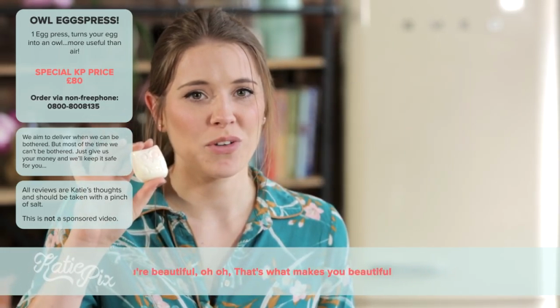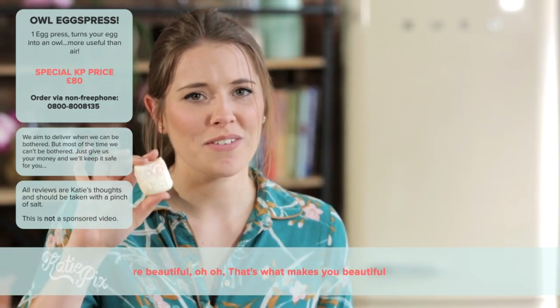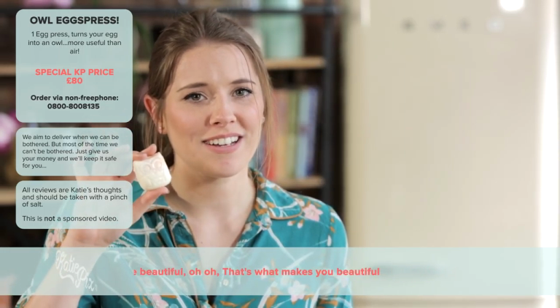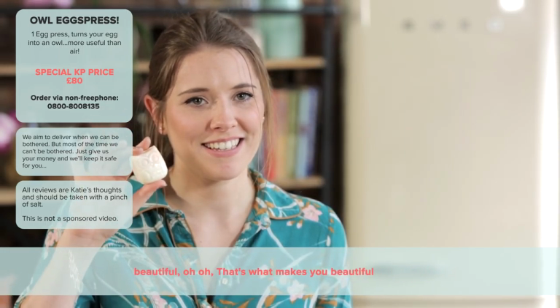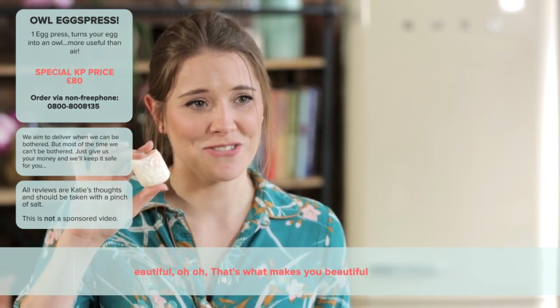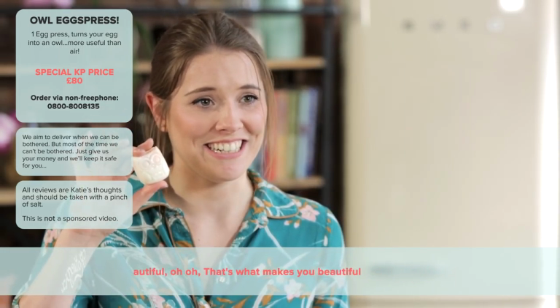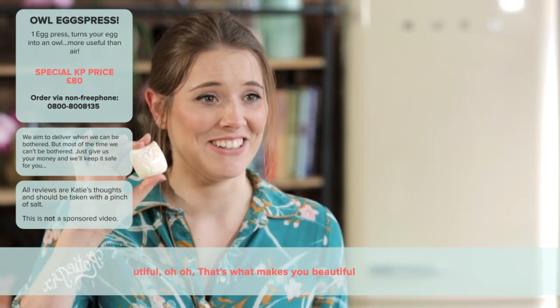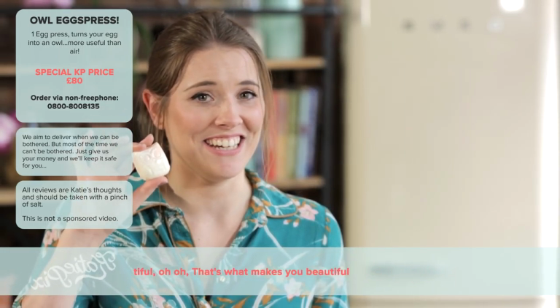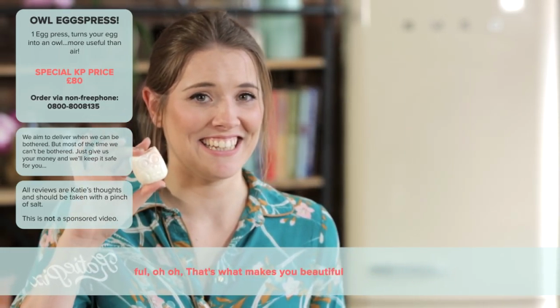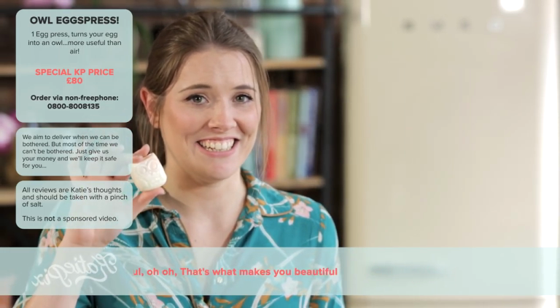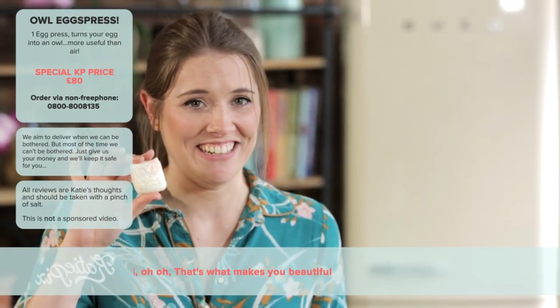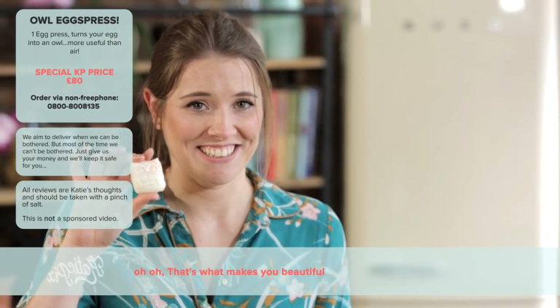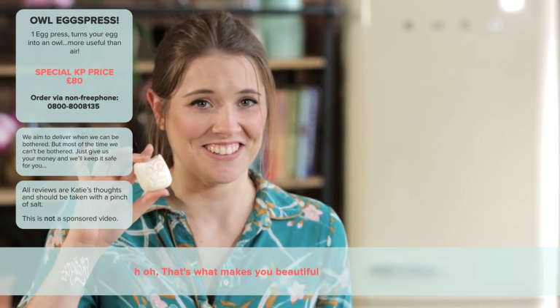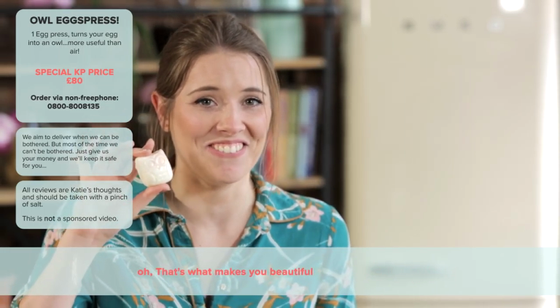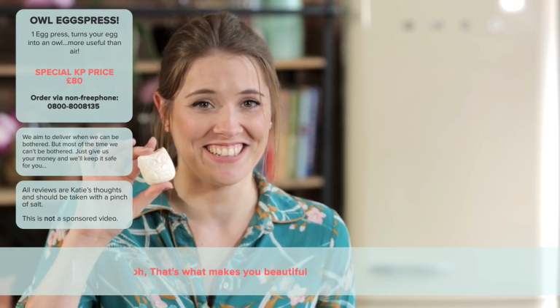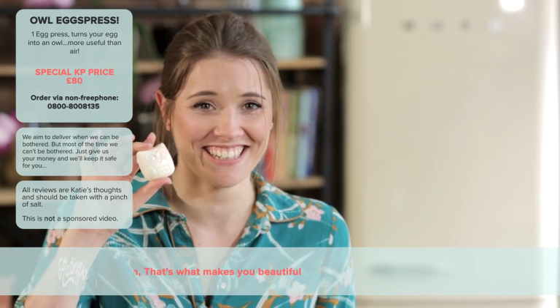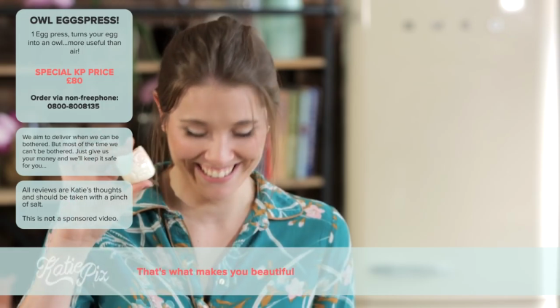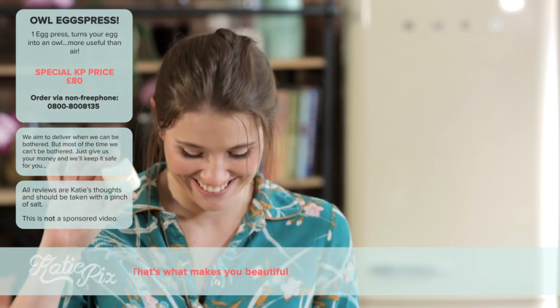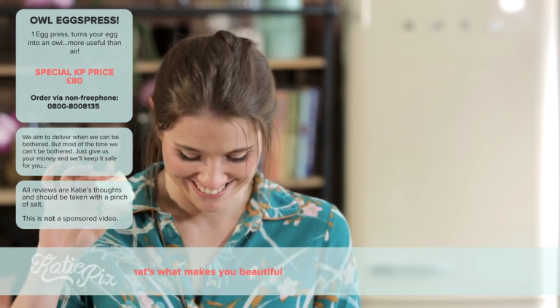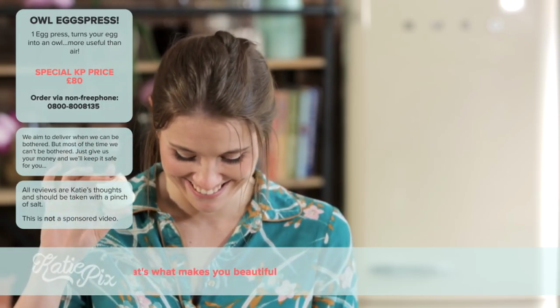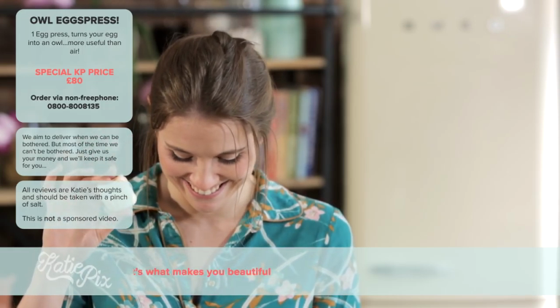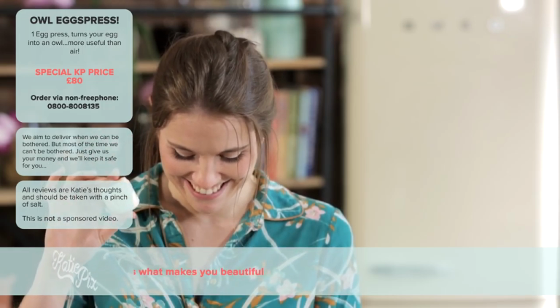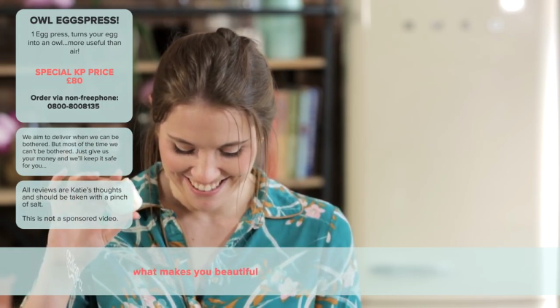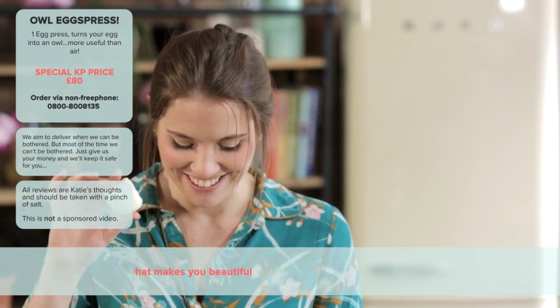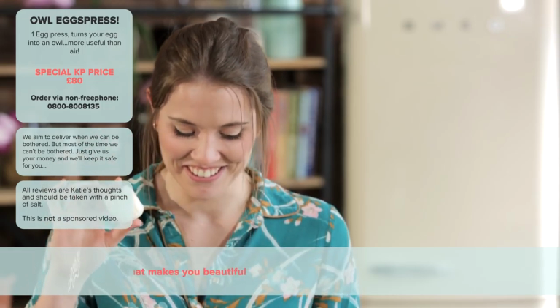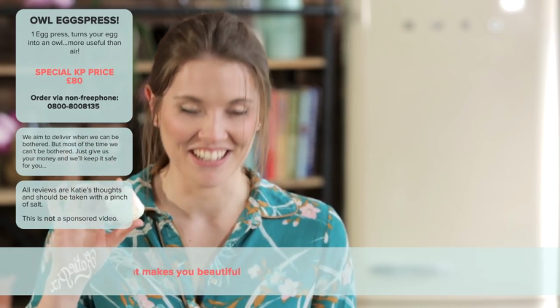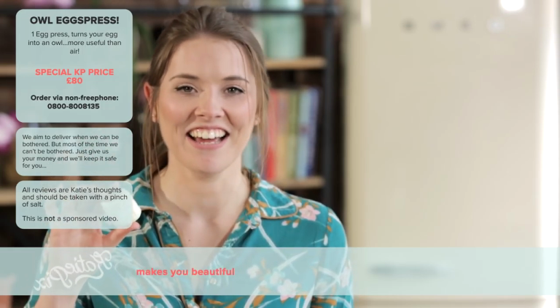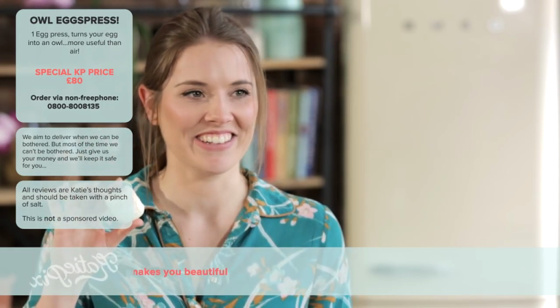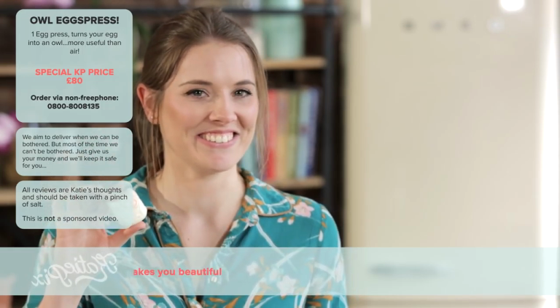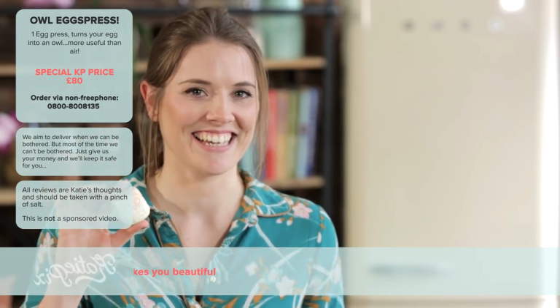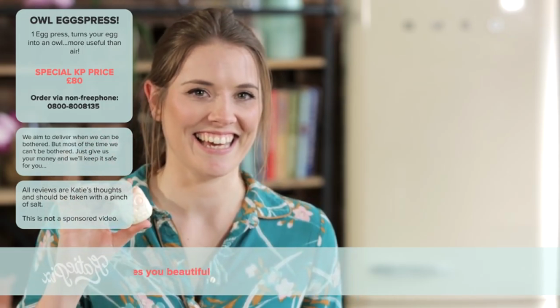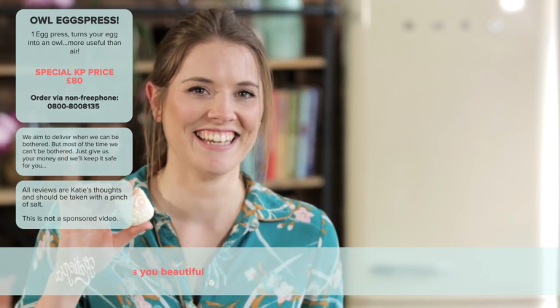Although it's really not anything you need in your cupboard. I don't think I'll ever use it again.